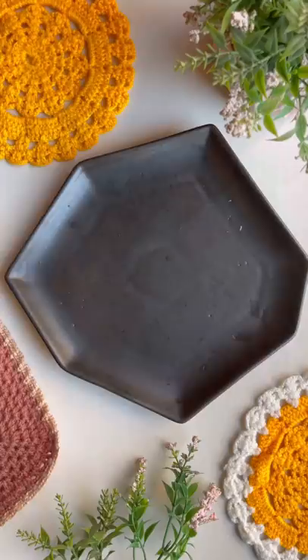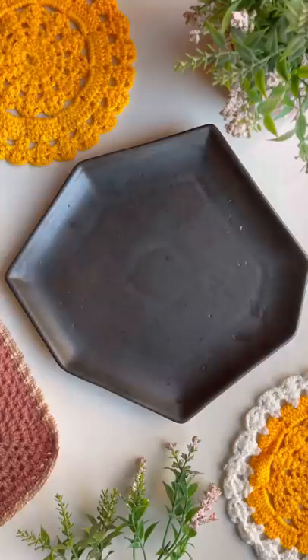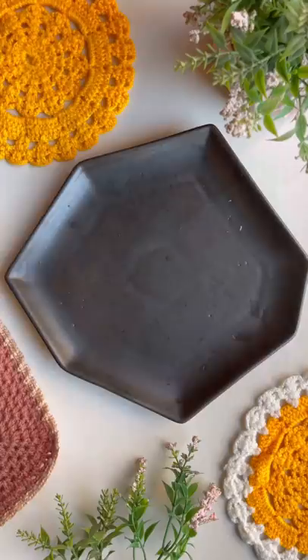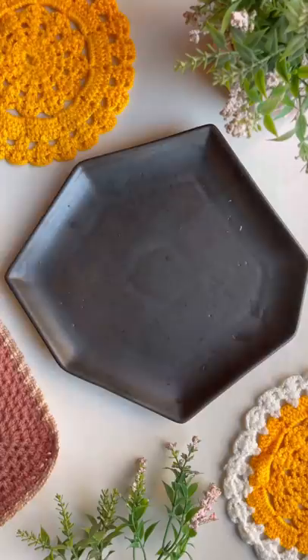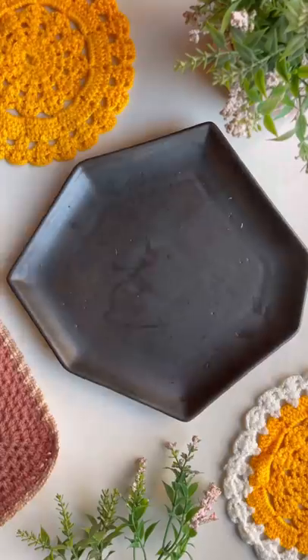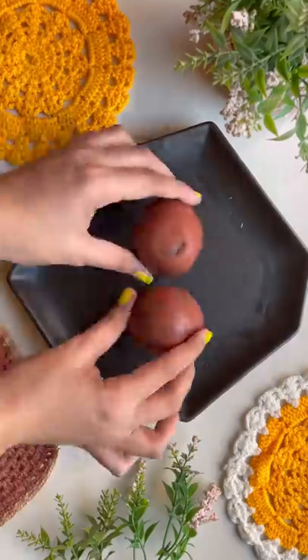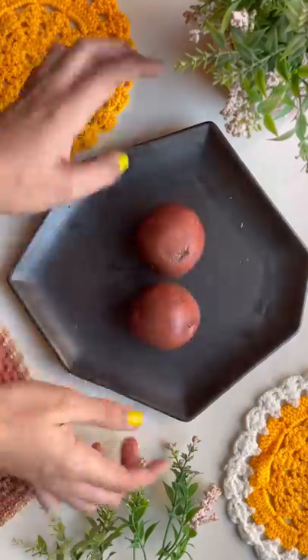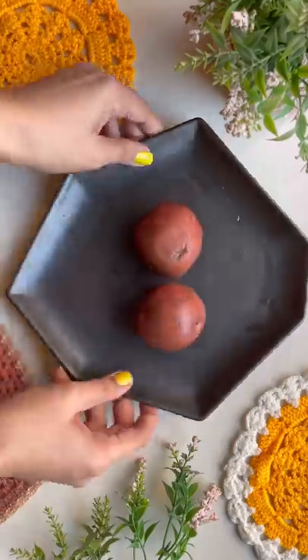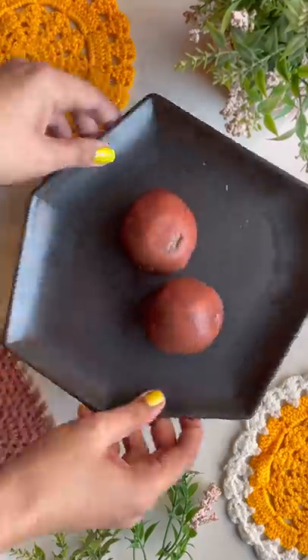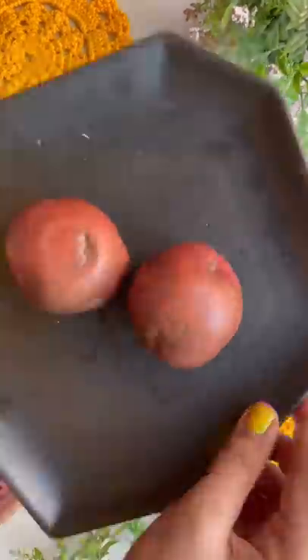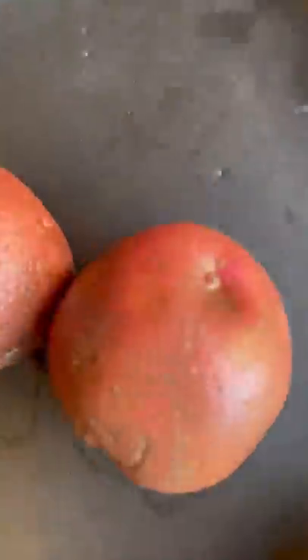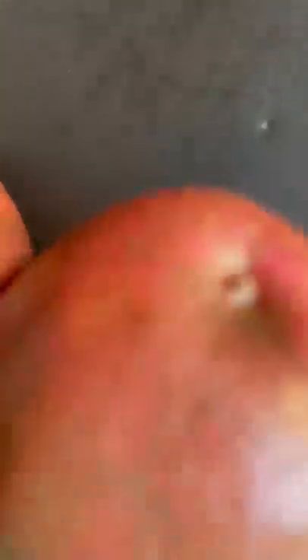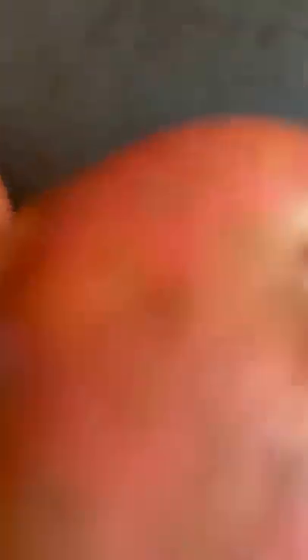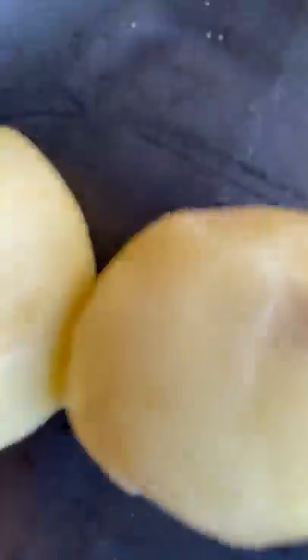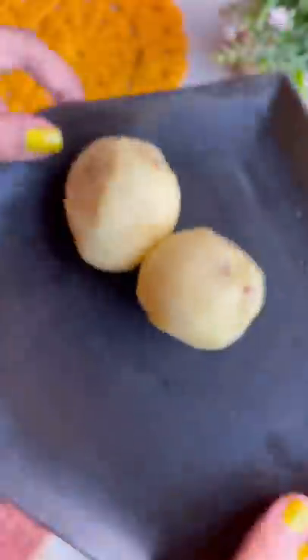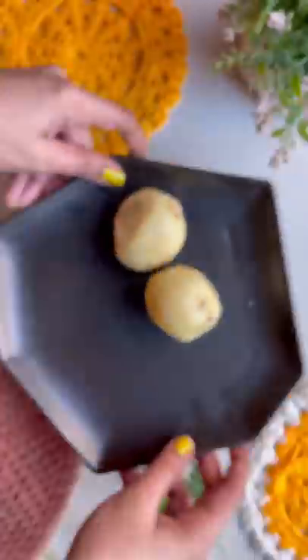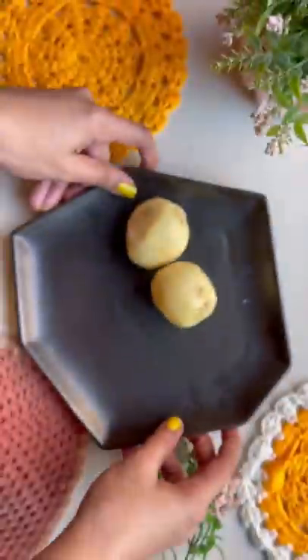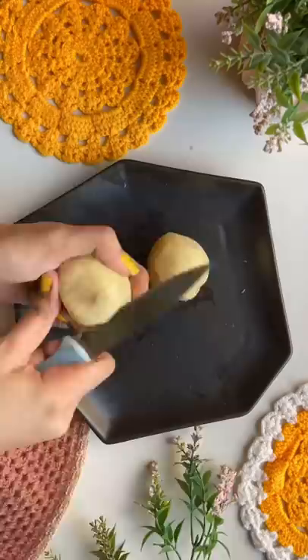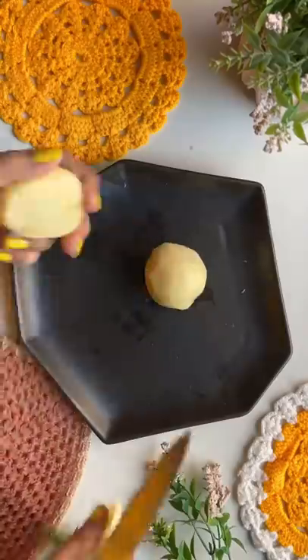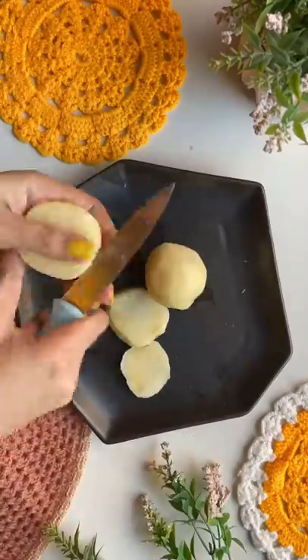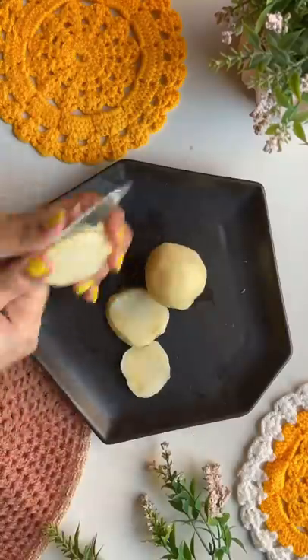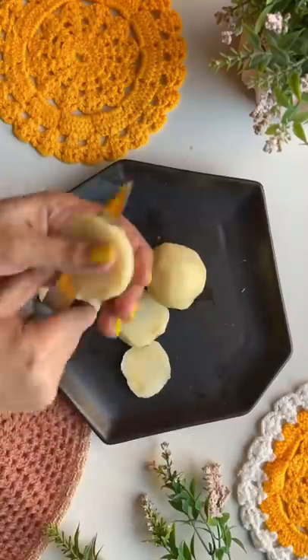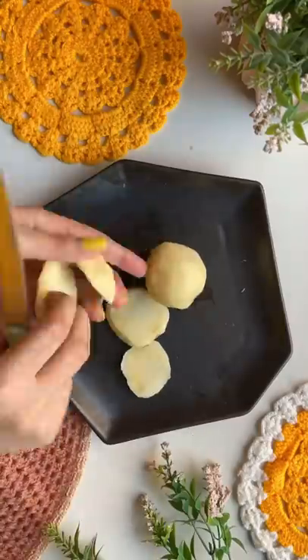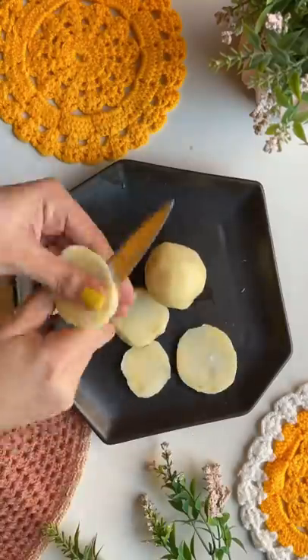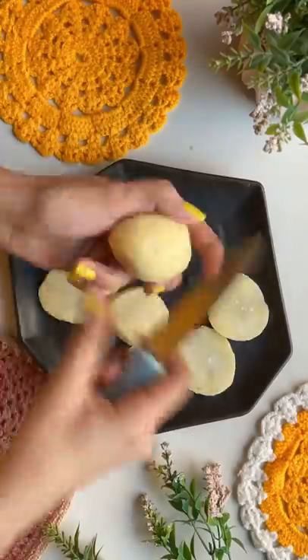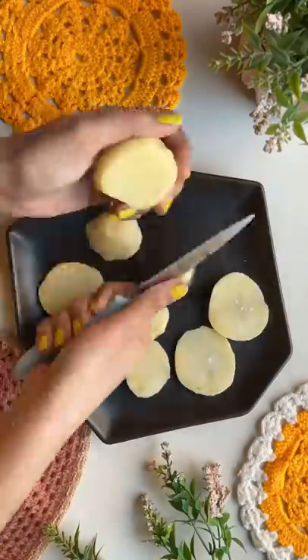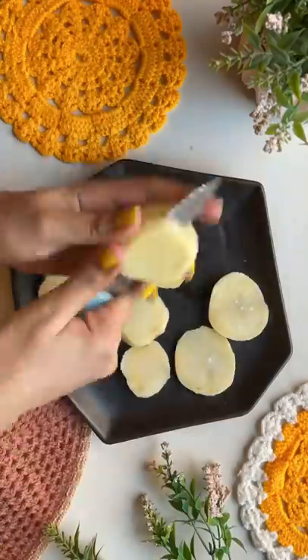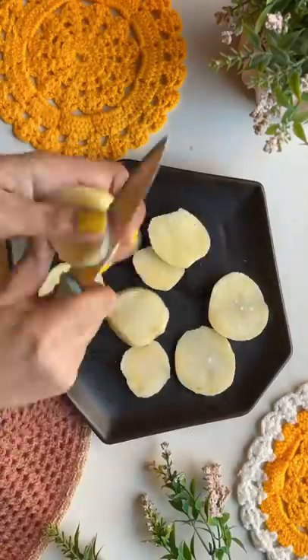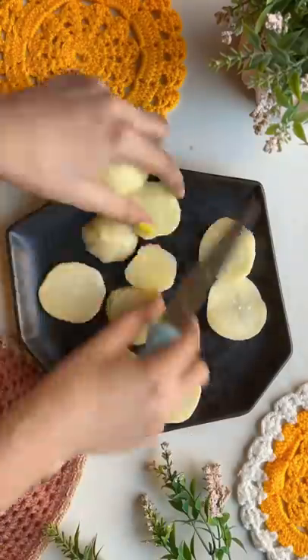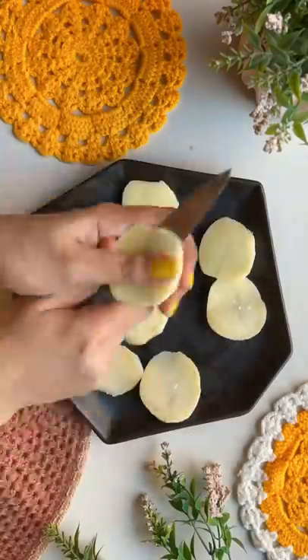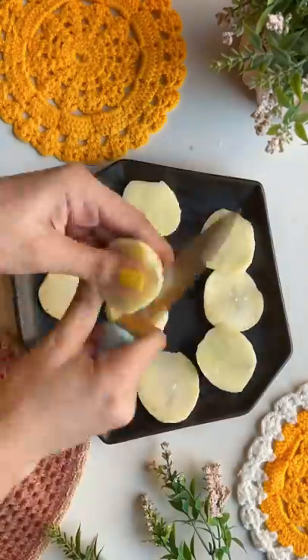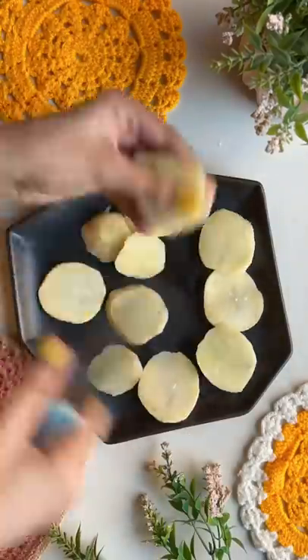Today we are making a healthy burger. Let's take a look at how it is. First of all, let's take a look at the aloo.